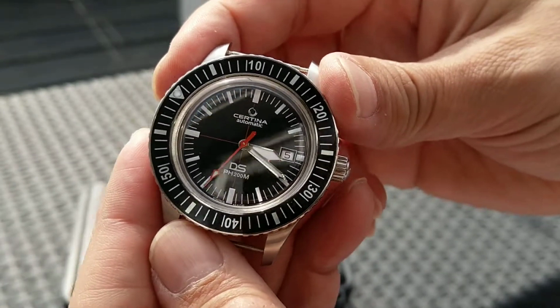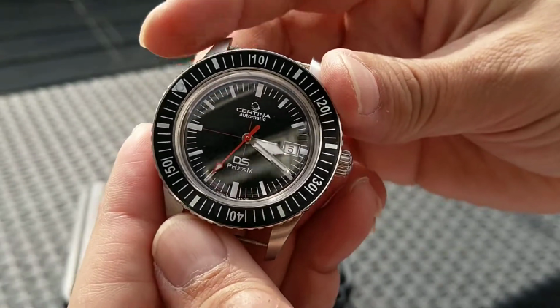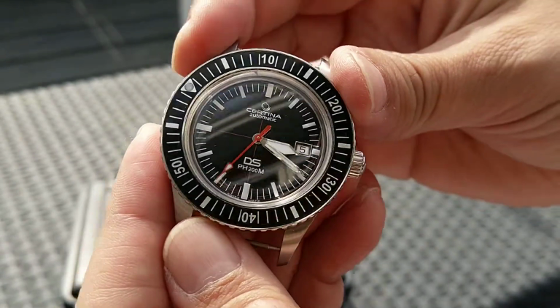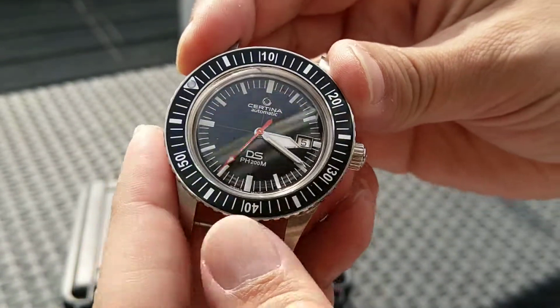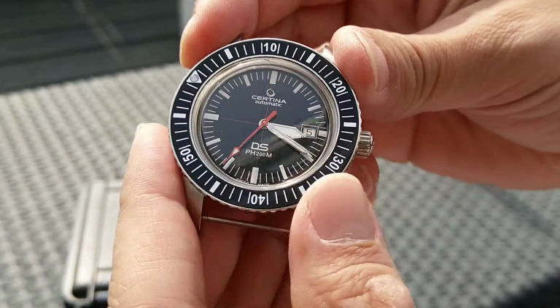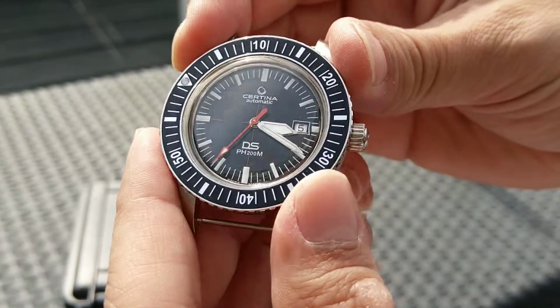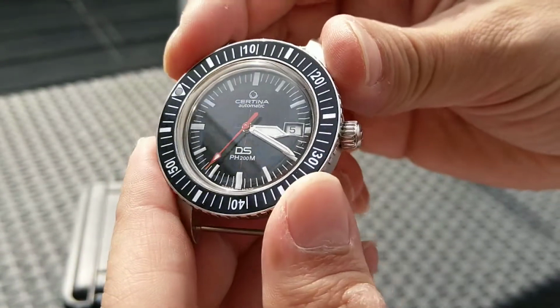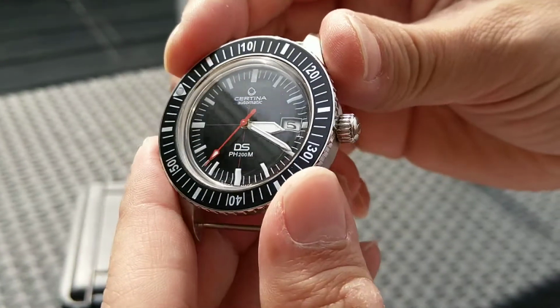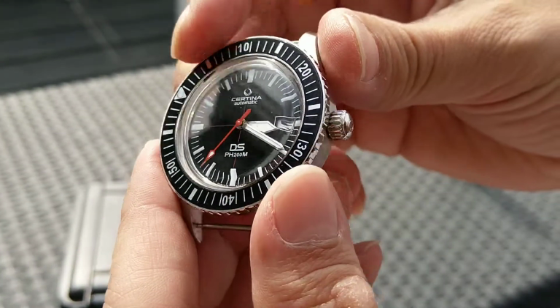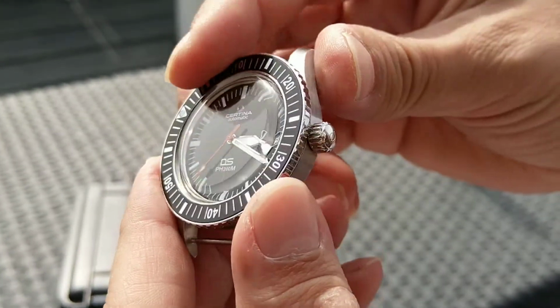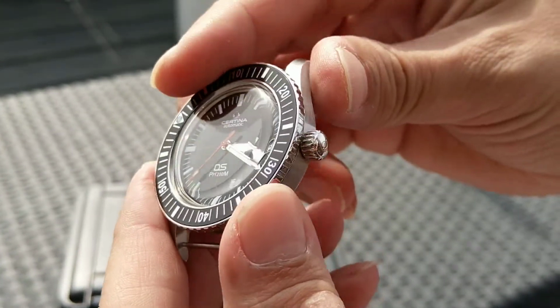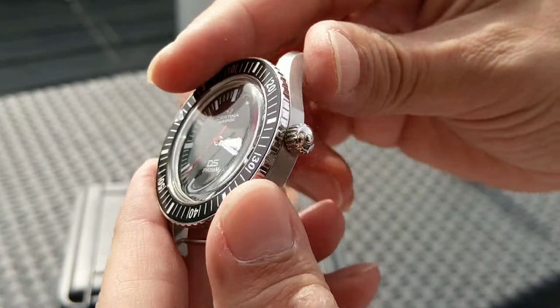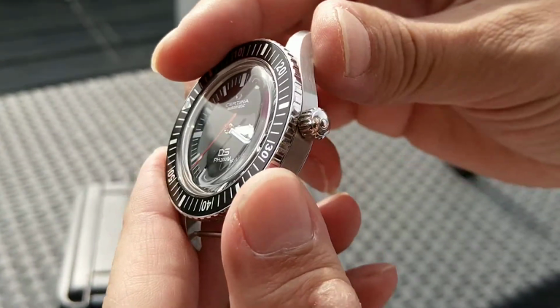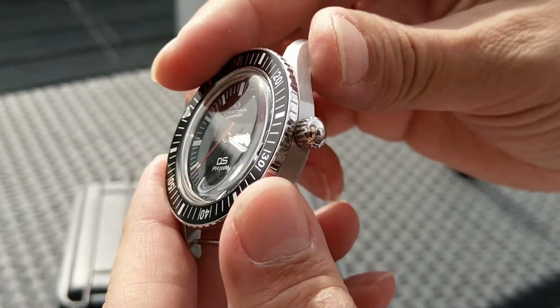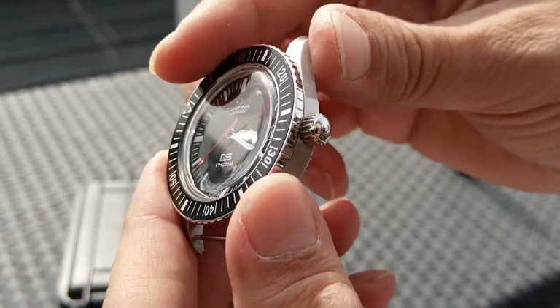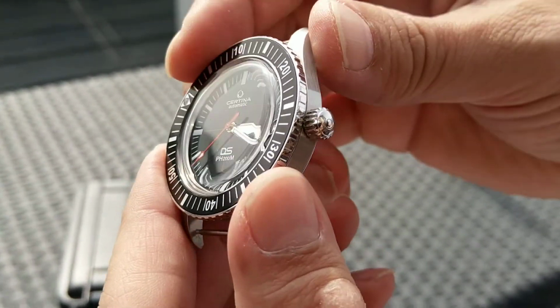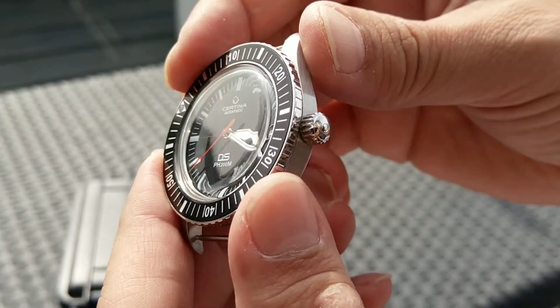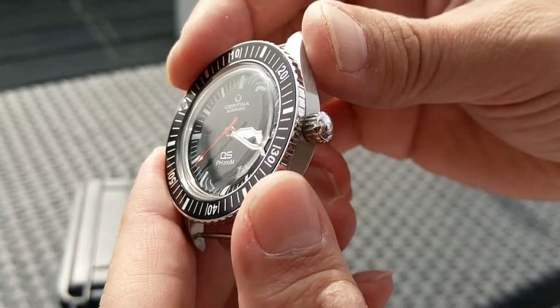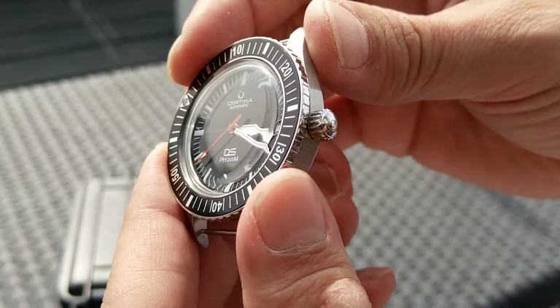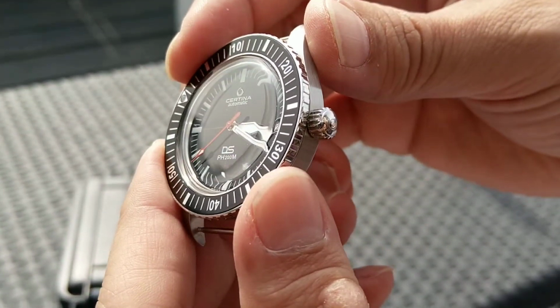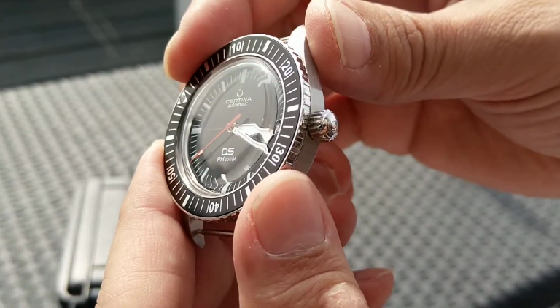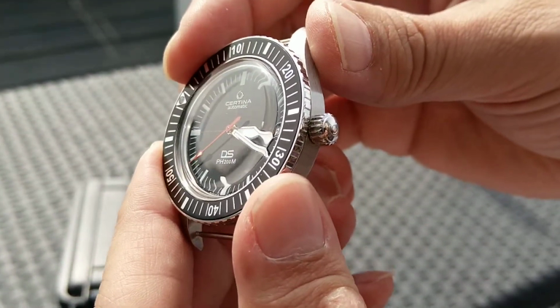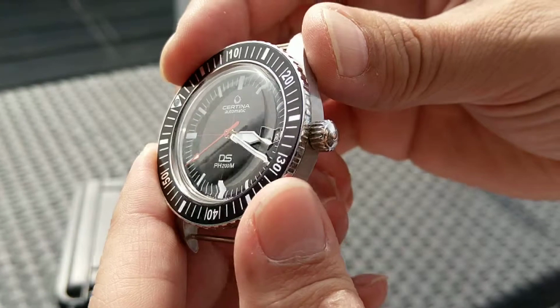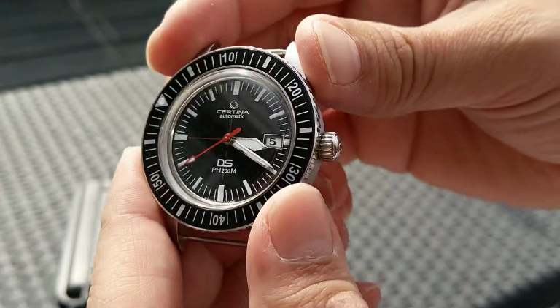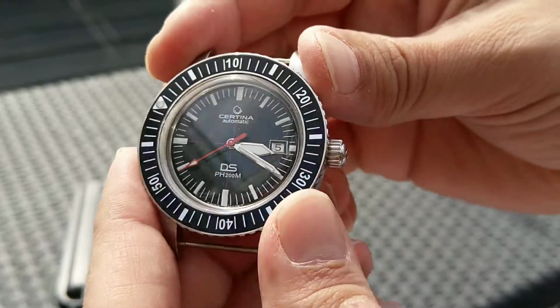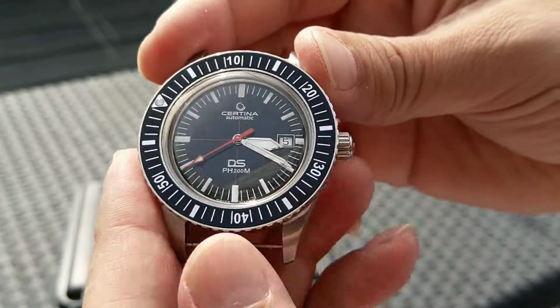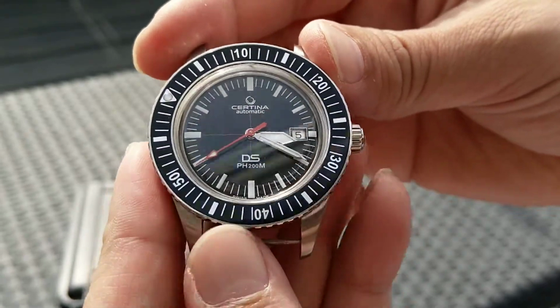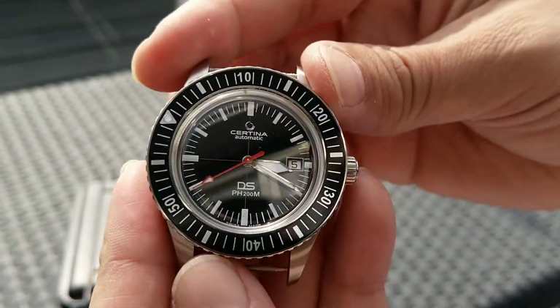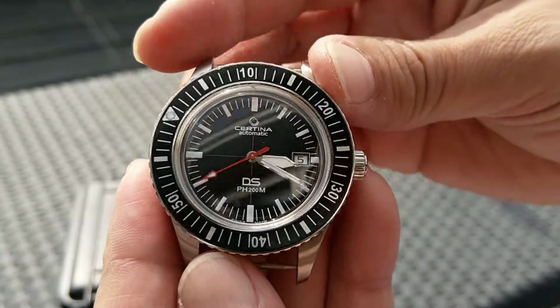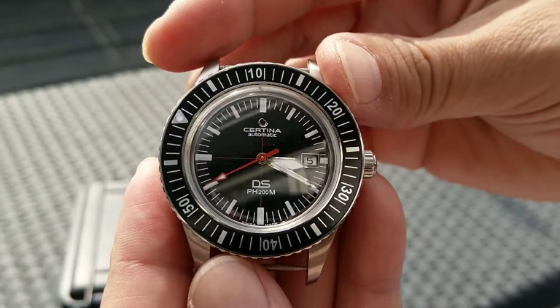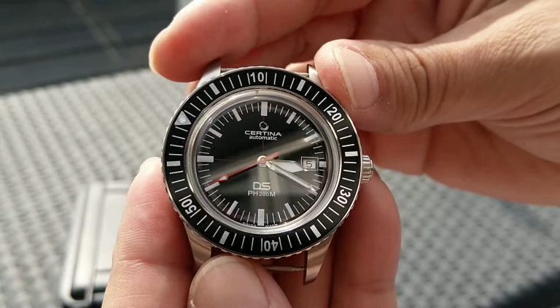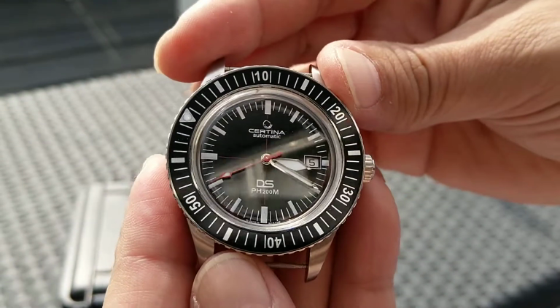Inside is an ETA movement, a Powermatic 80, with 80 hours of power reserve.